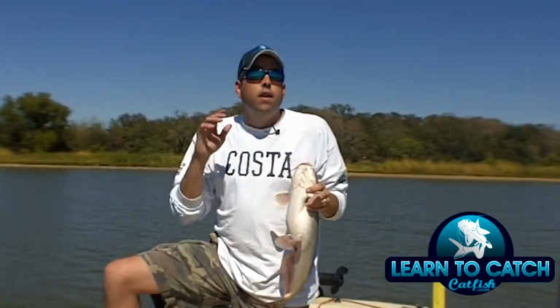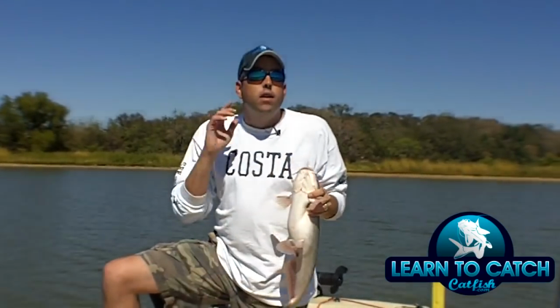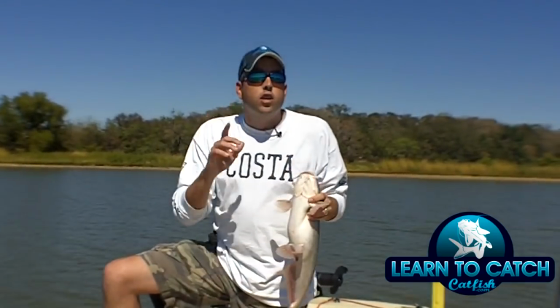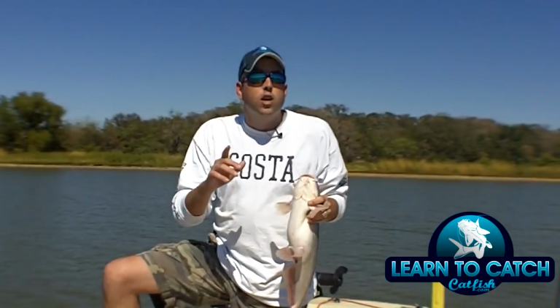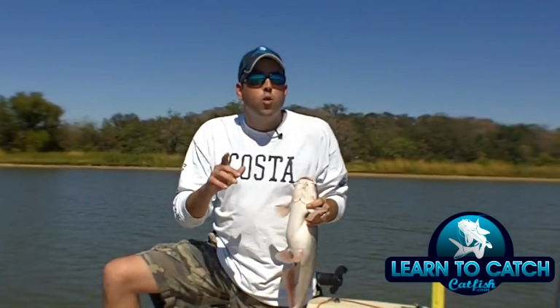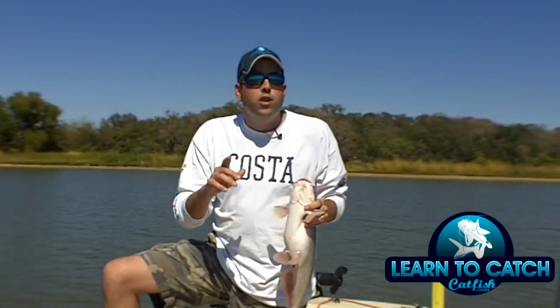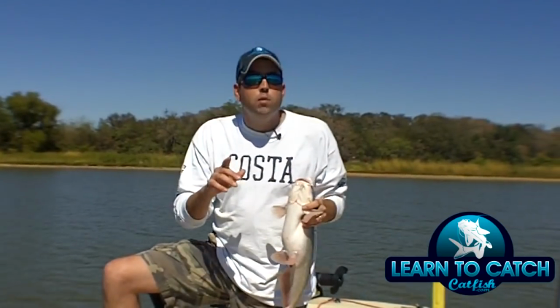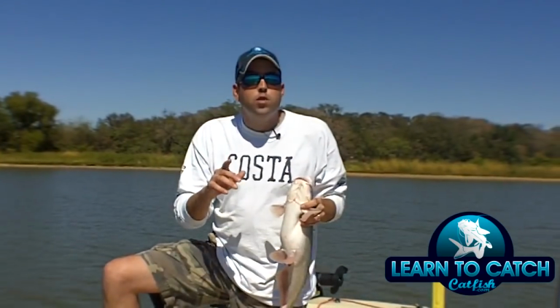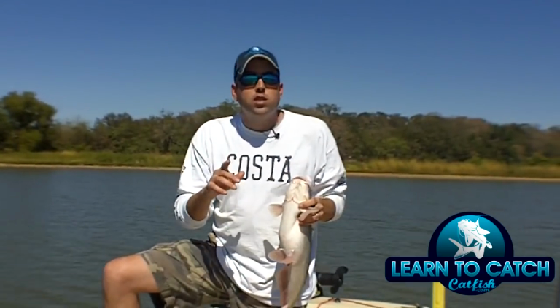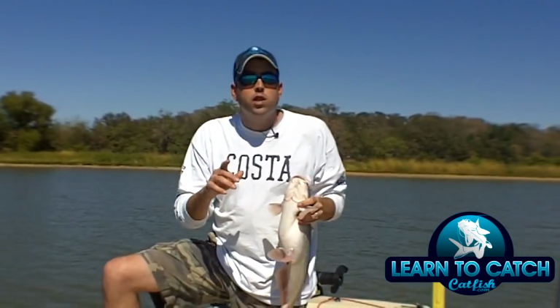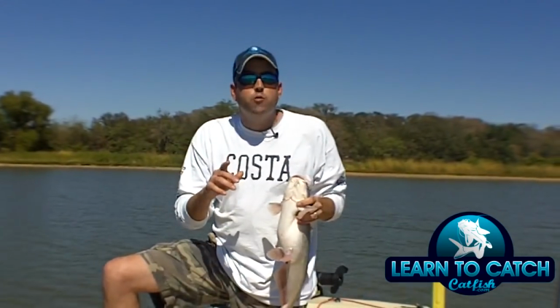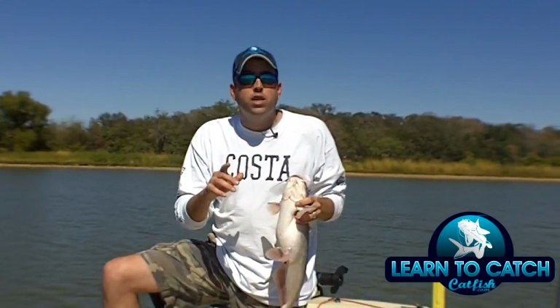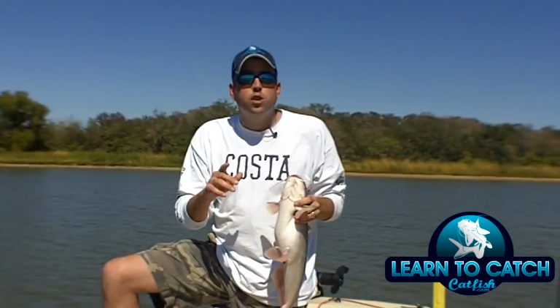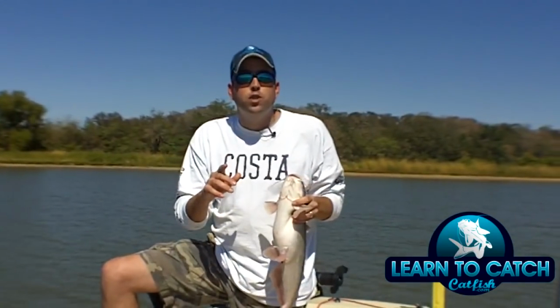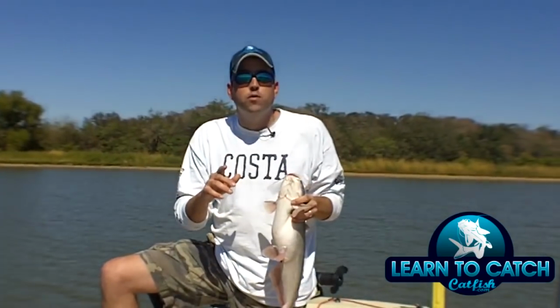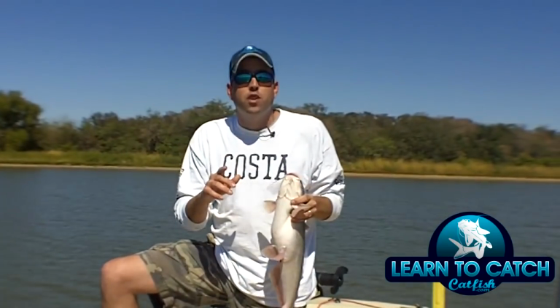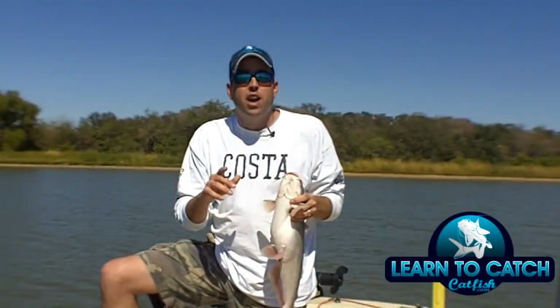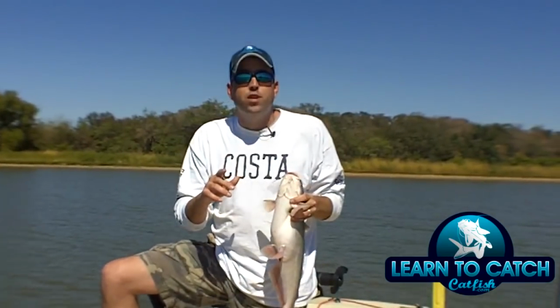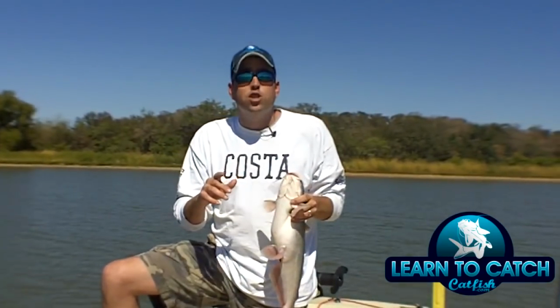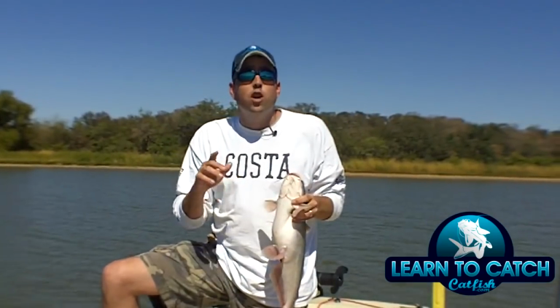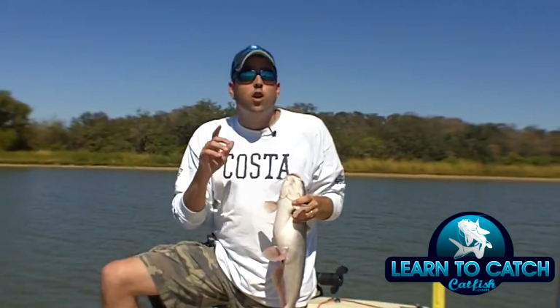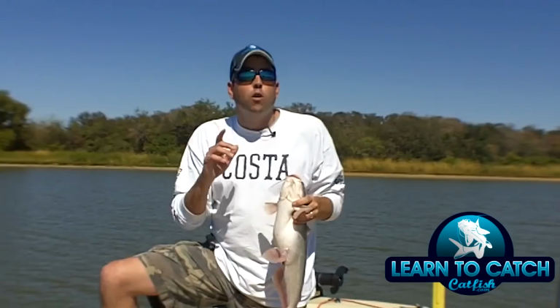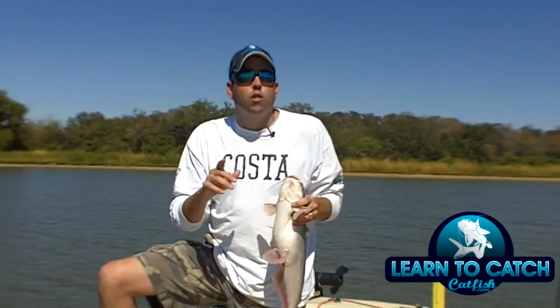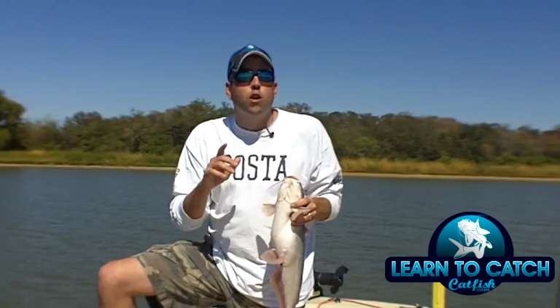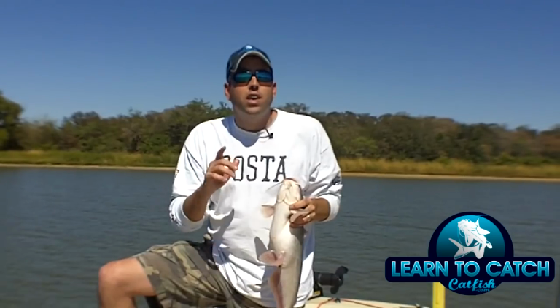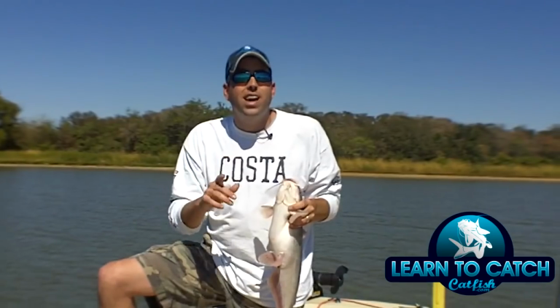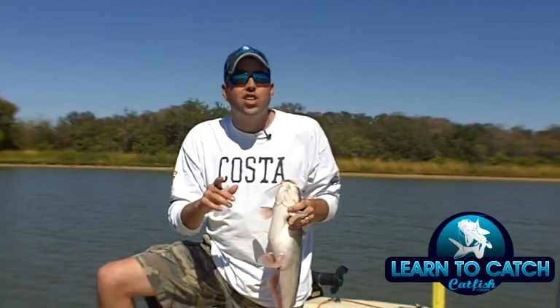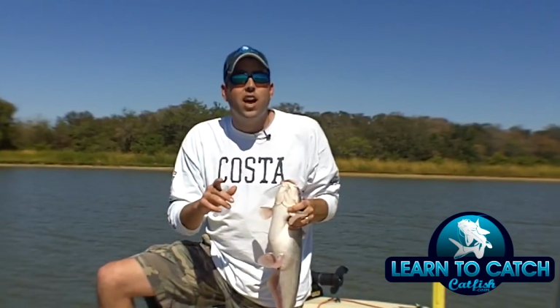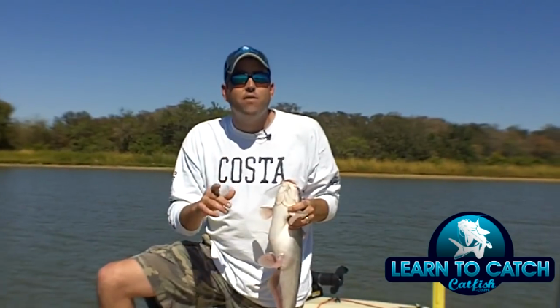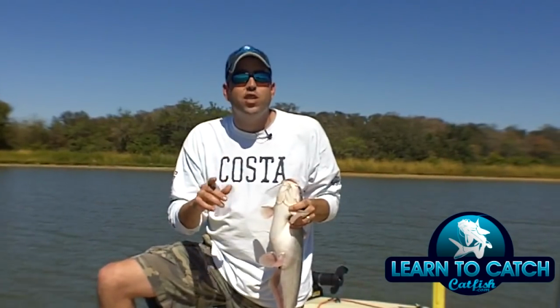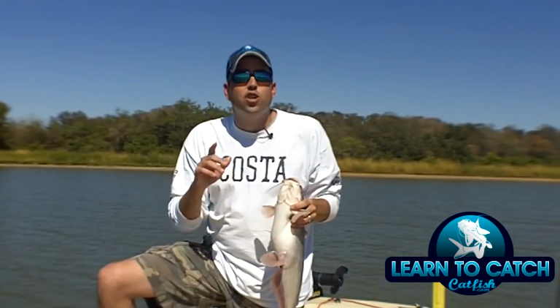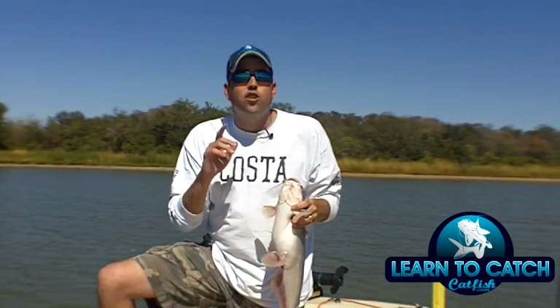To get more tips, tricks, and information on fishing for catfish, go to learntocatchcatfish.com.